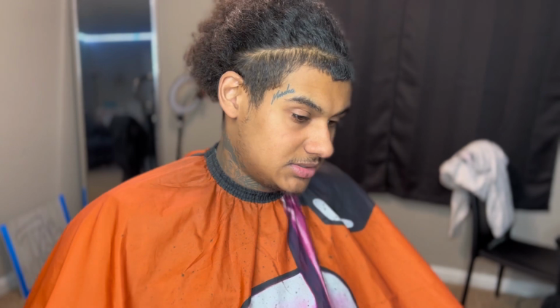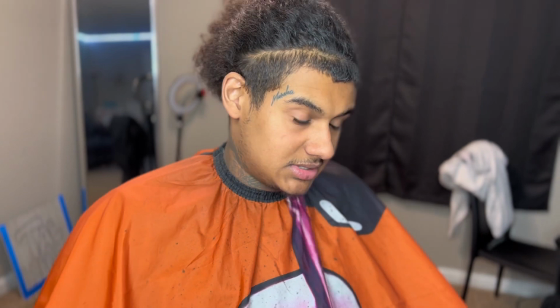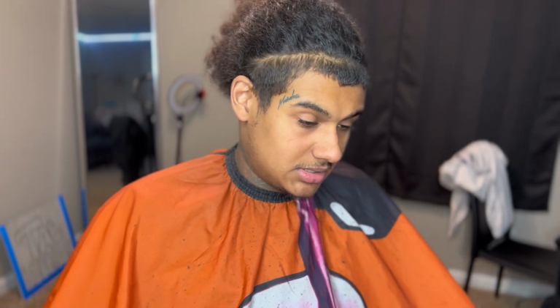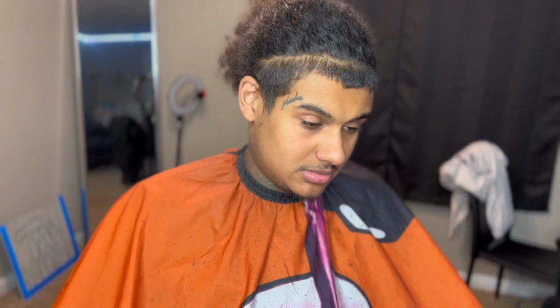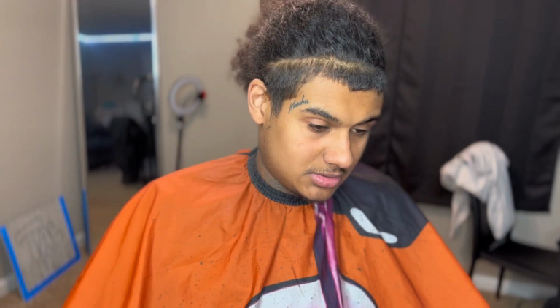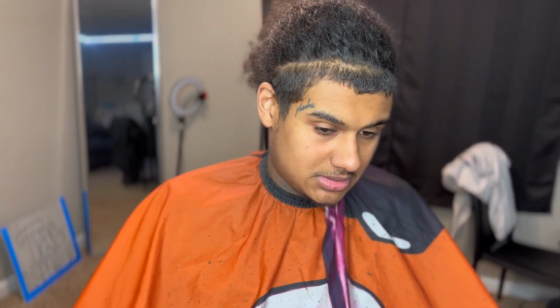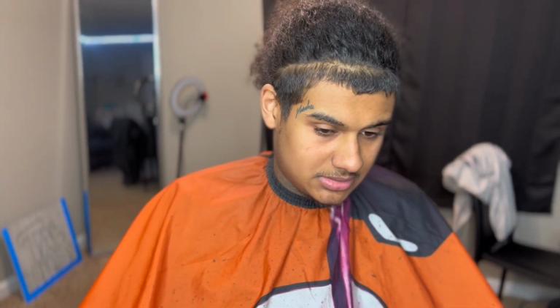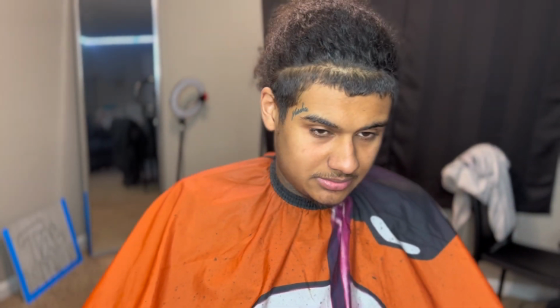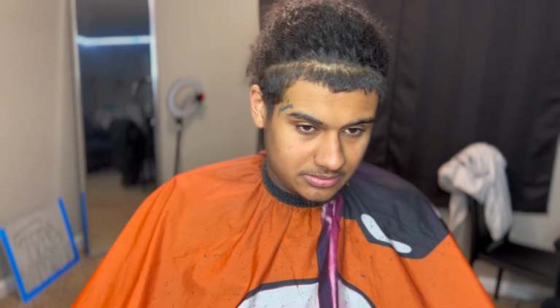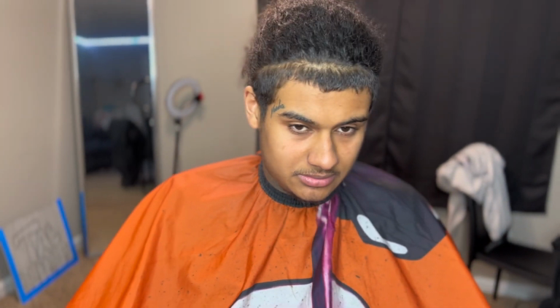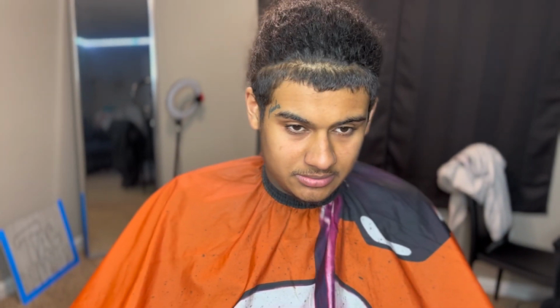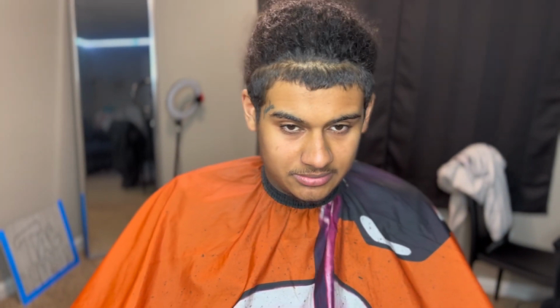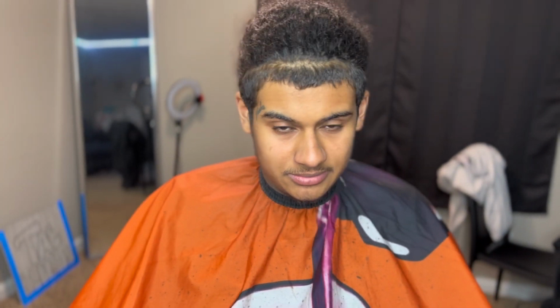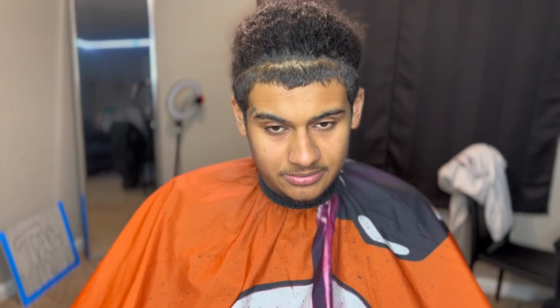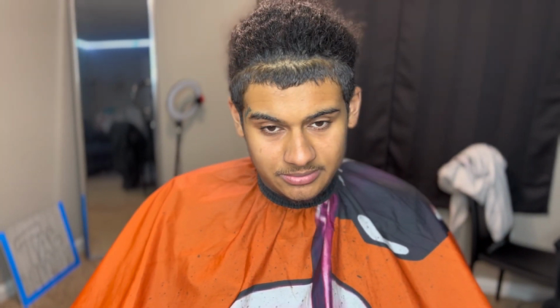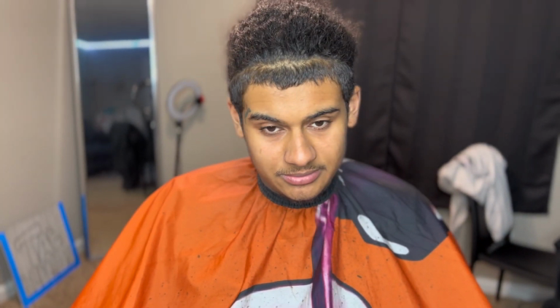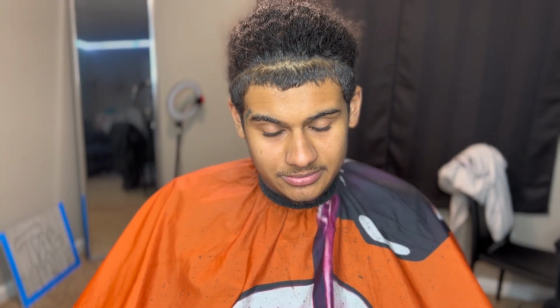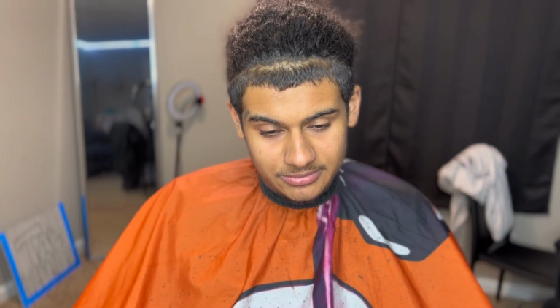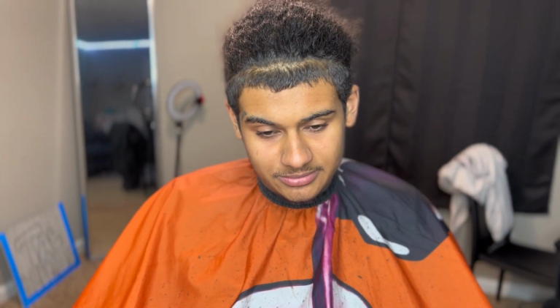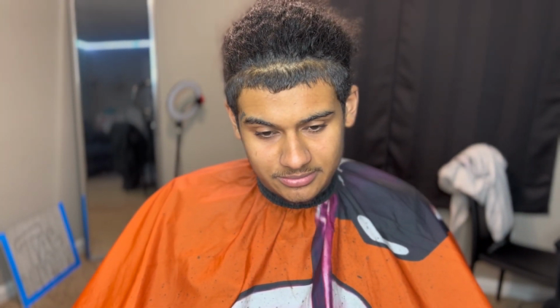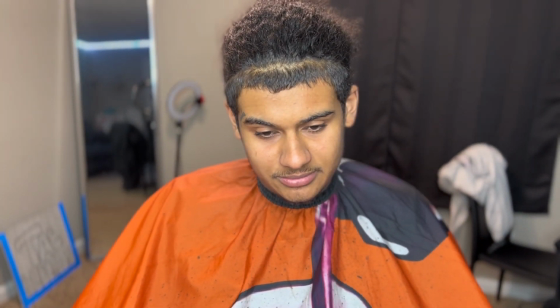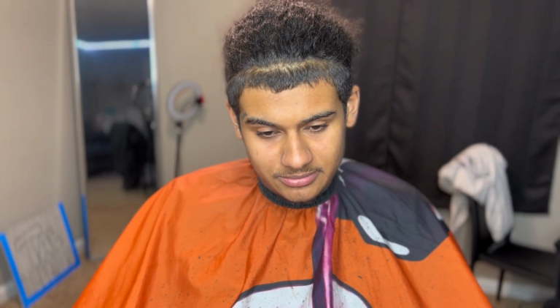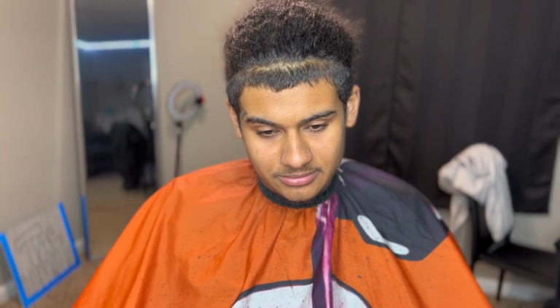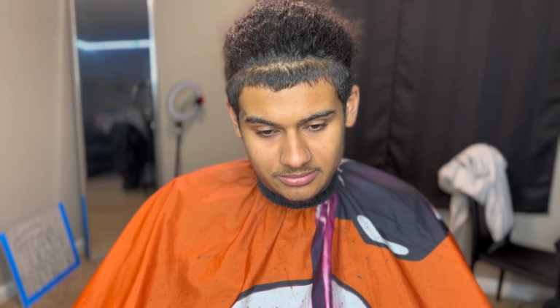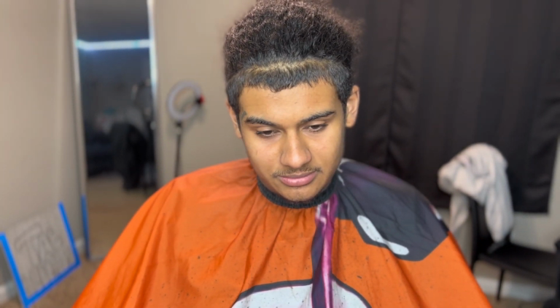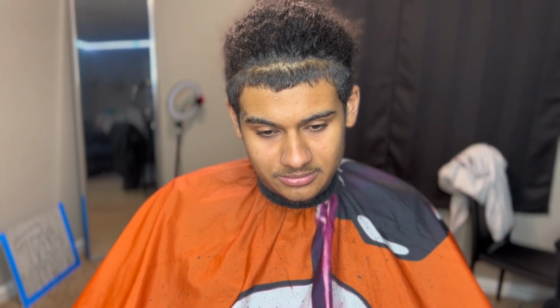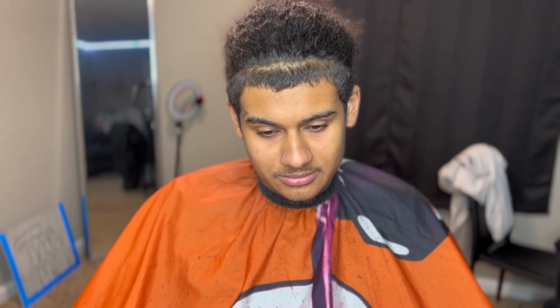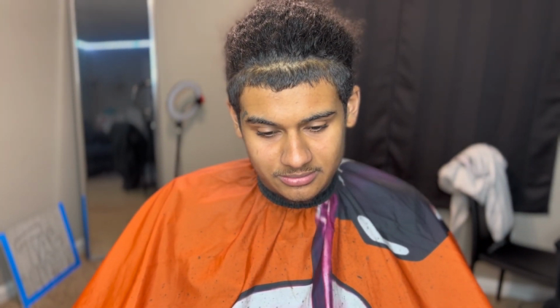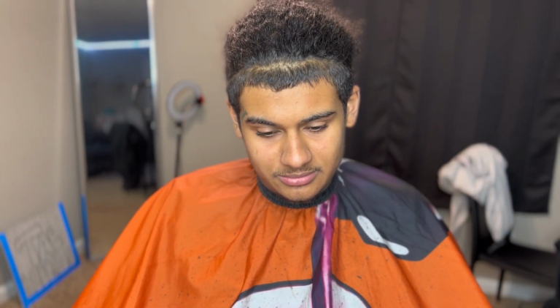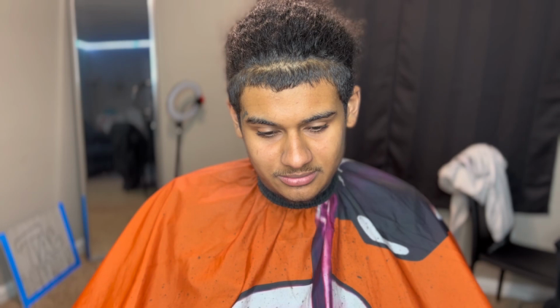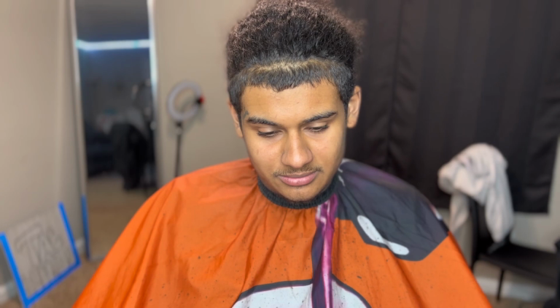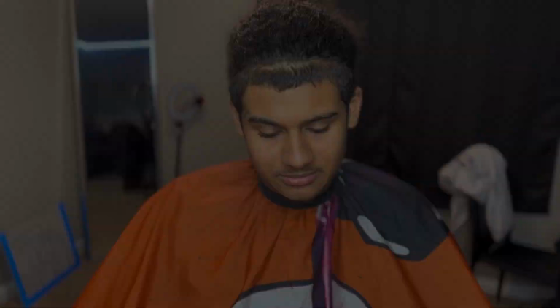Y'all see how my boy came in looking. Y'all see the spin. Y'all see the overhang. Let's get it.